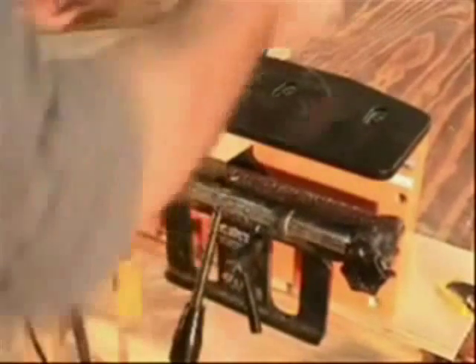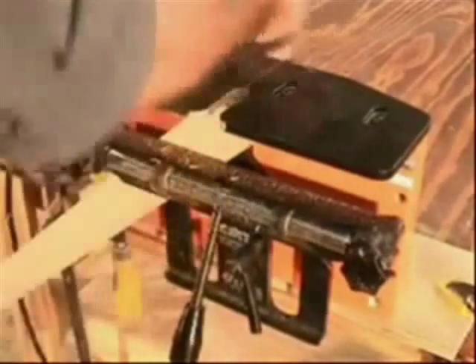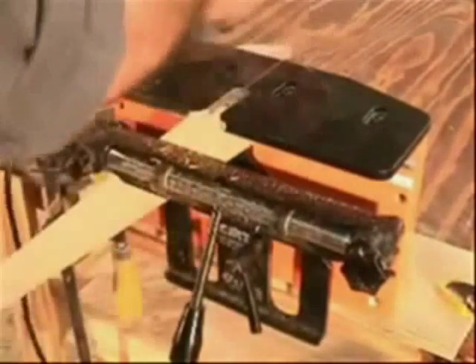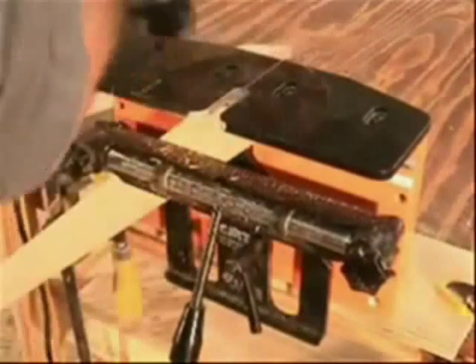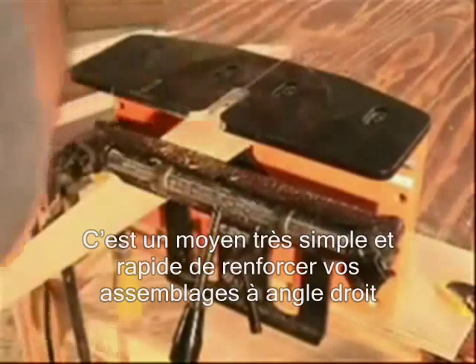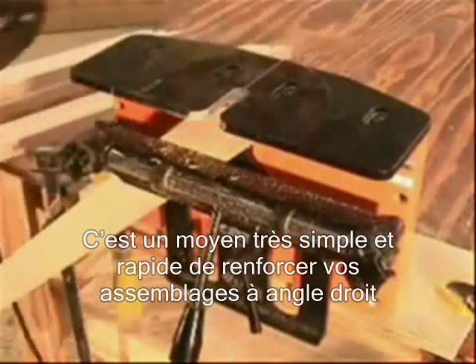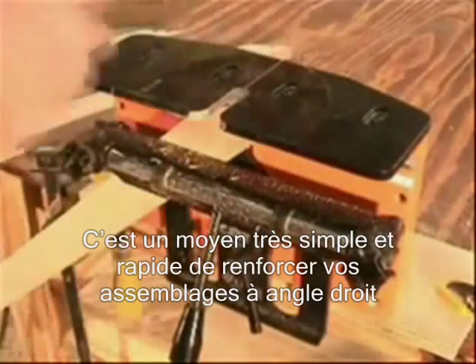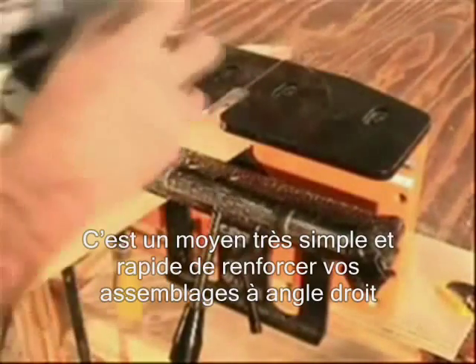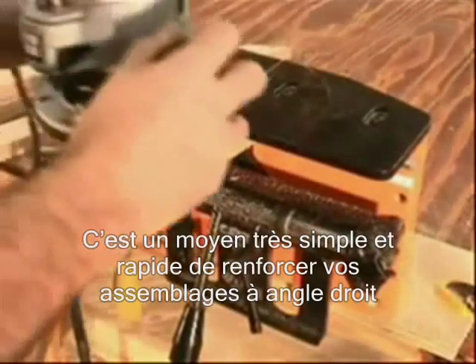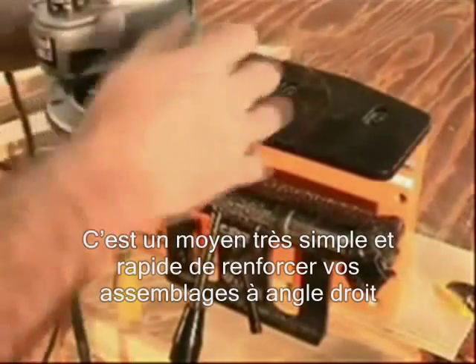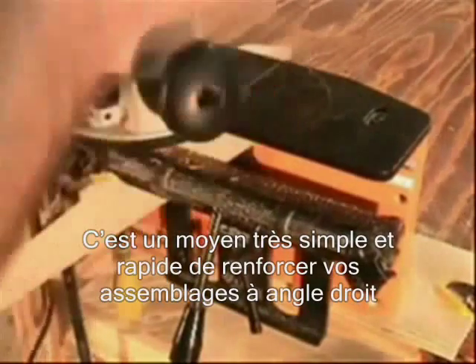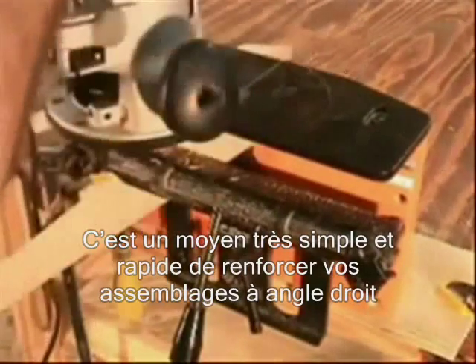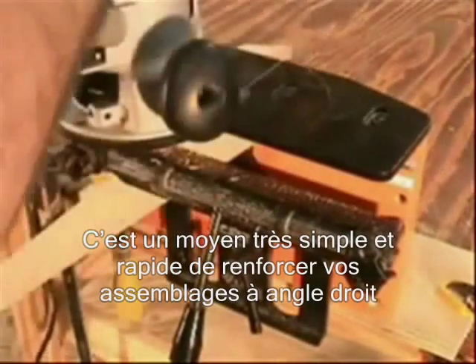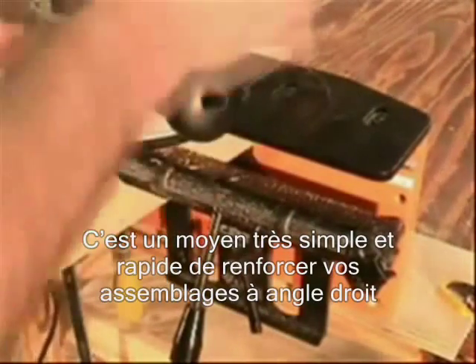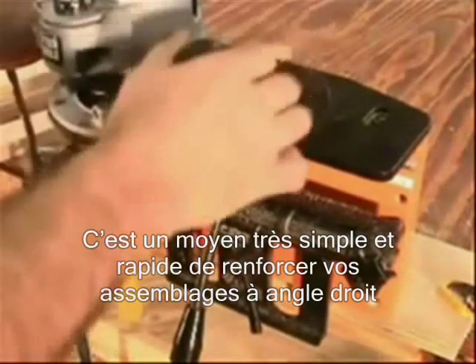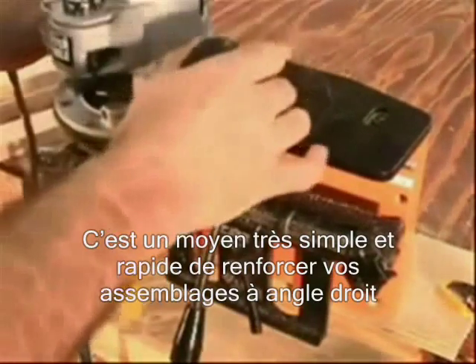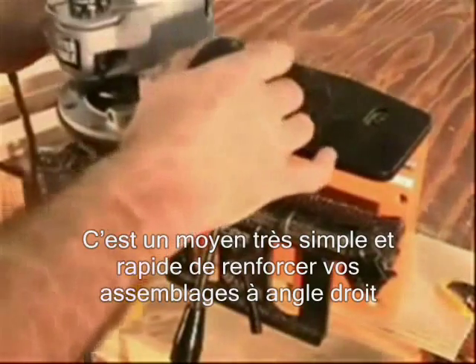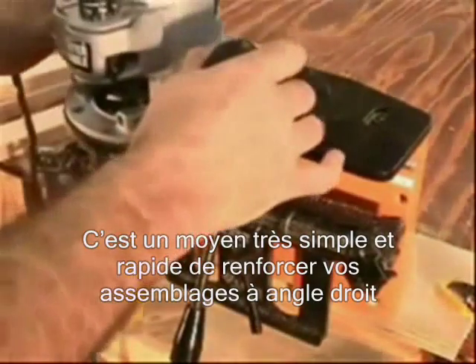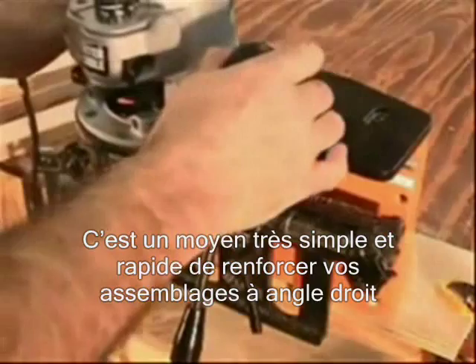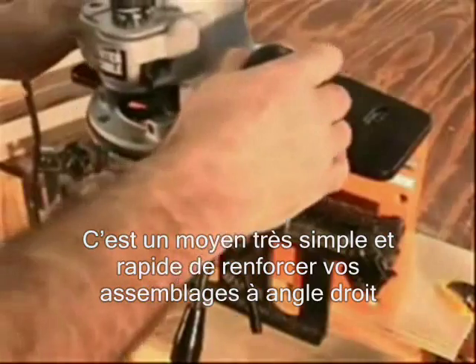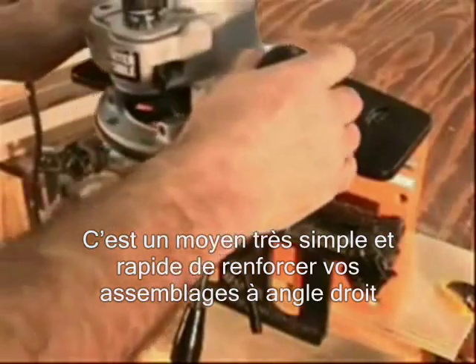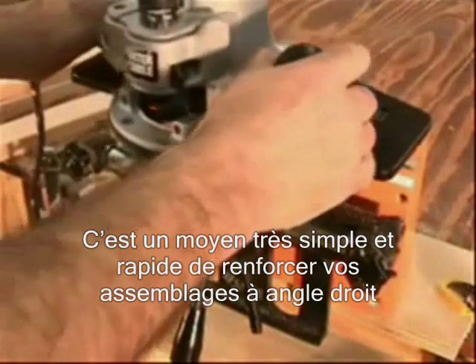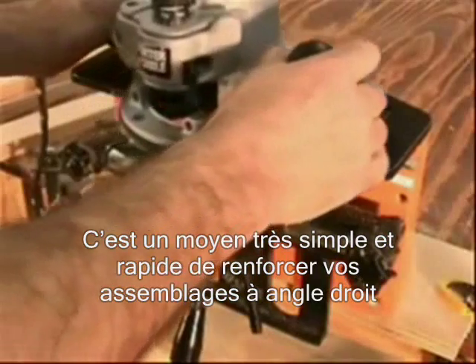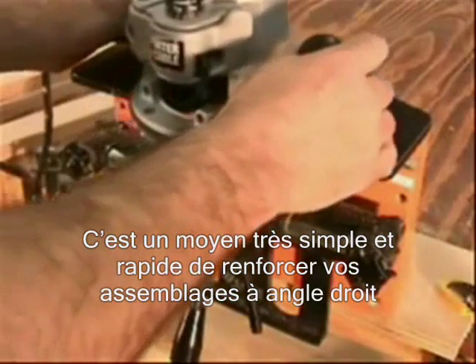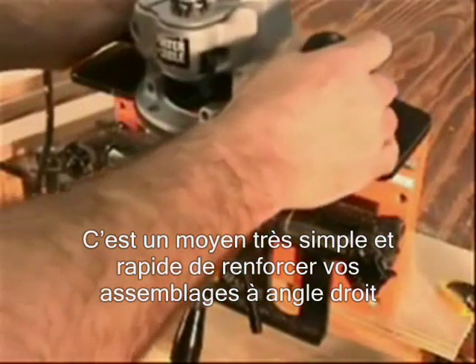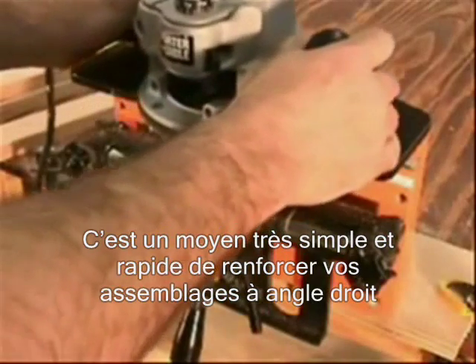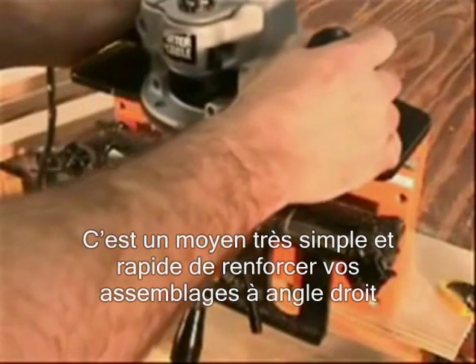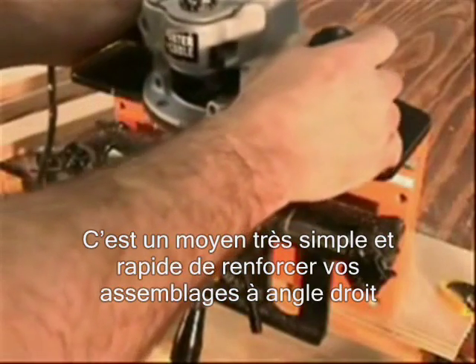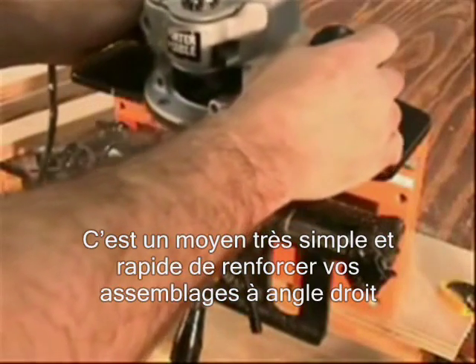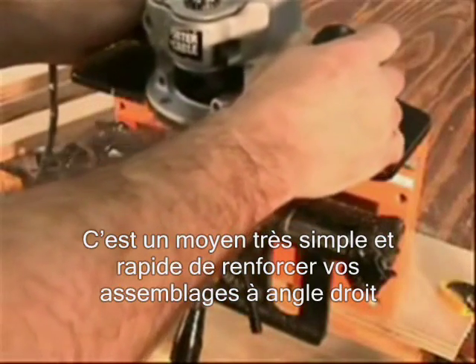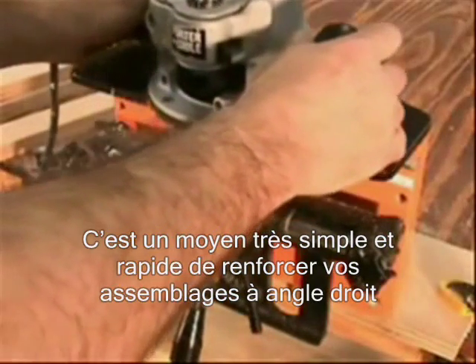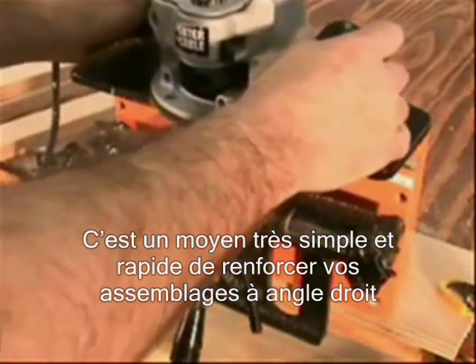Watch just how quickly and easily you can add N-Lok reinforcement to a miter joint.